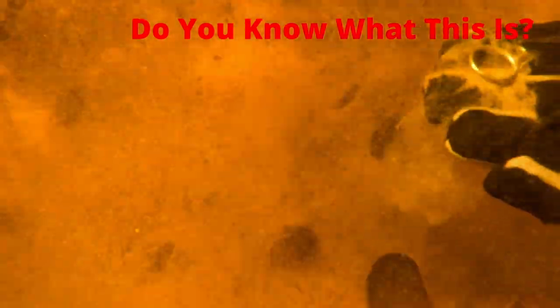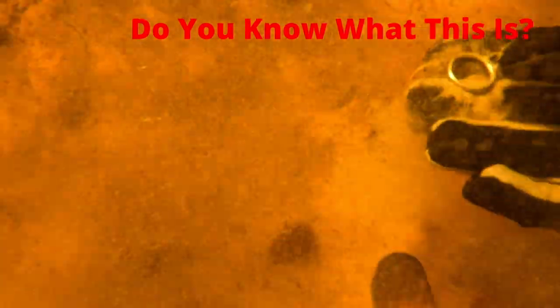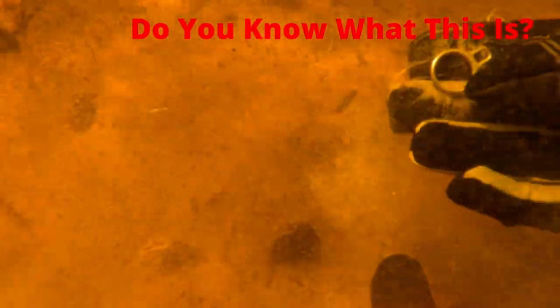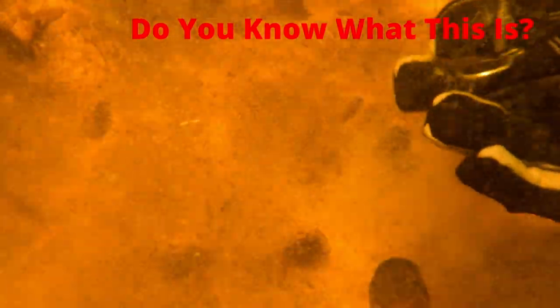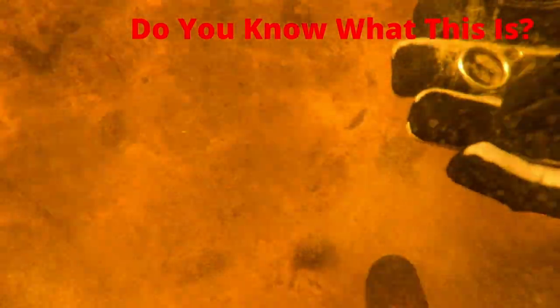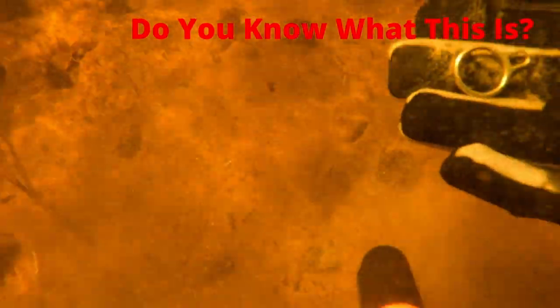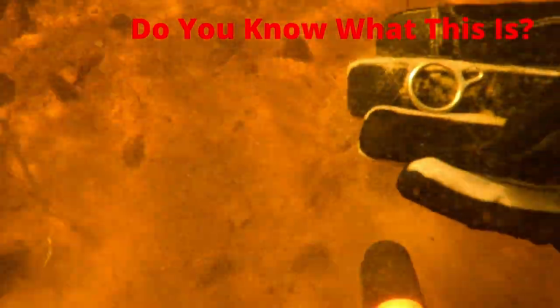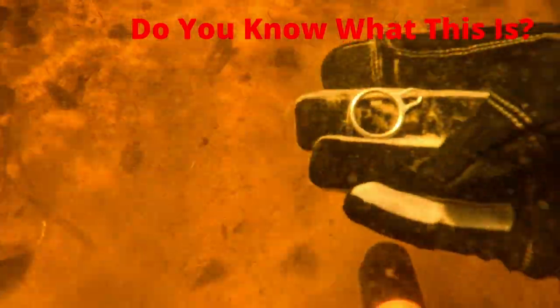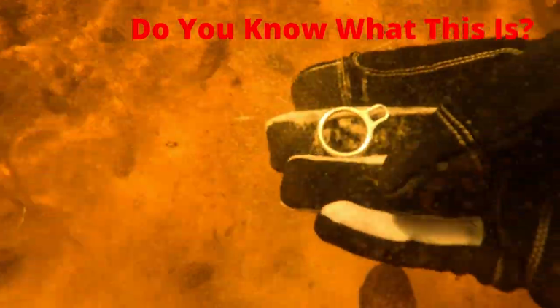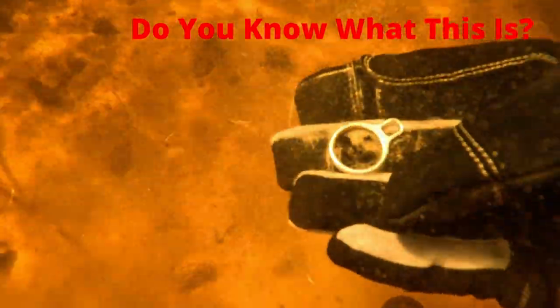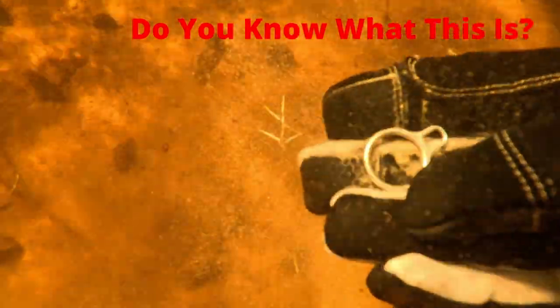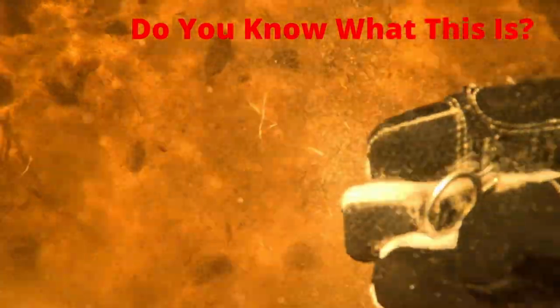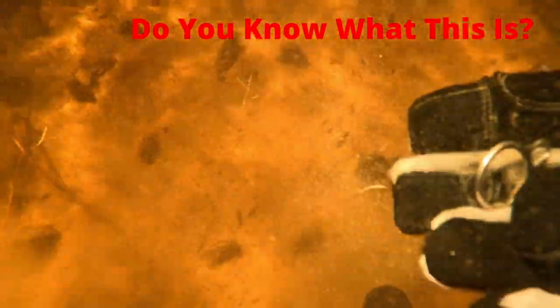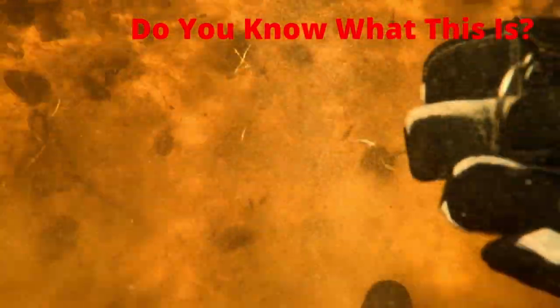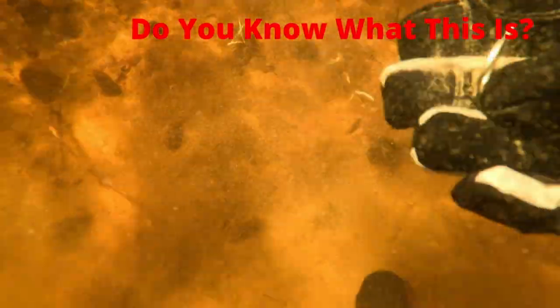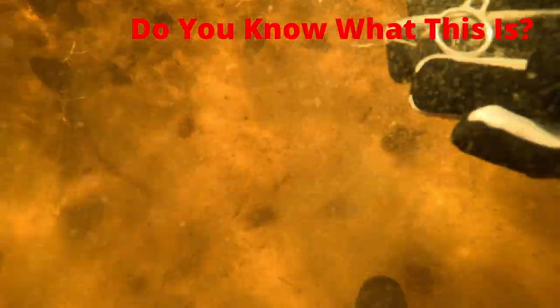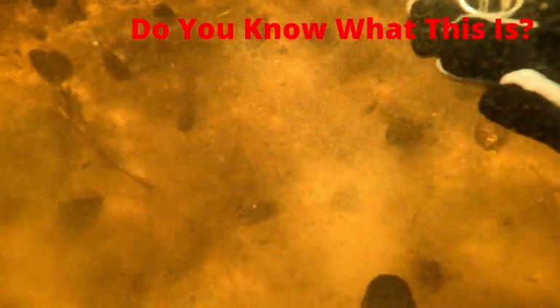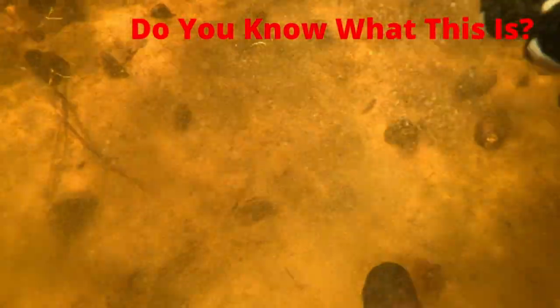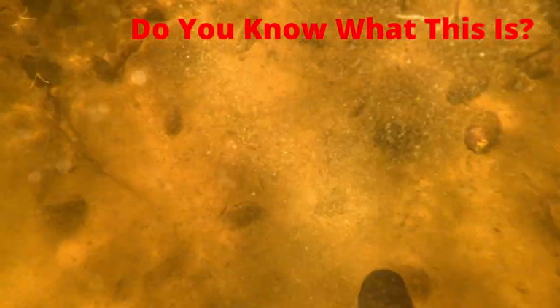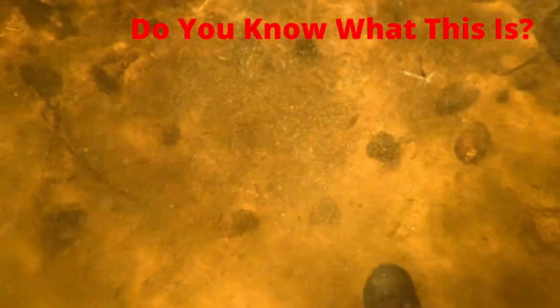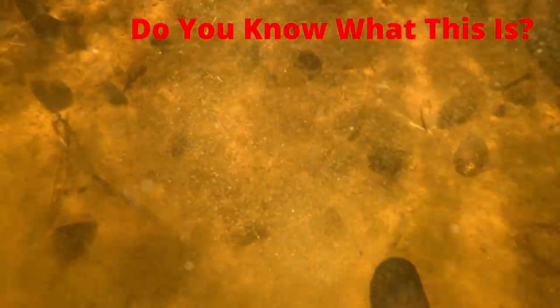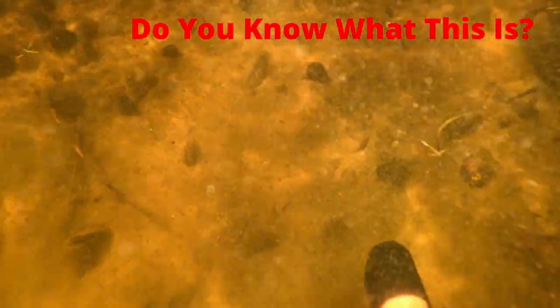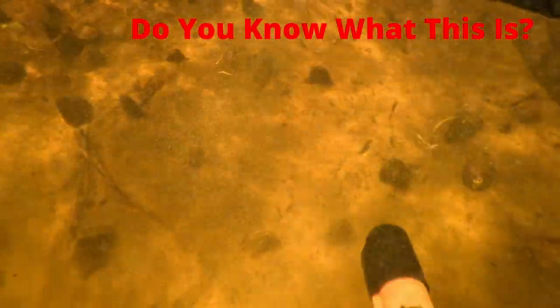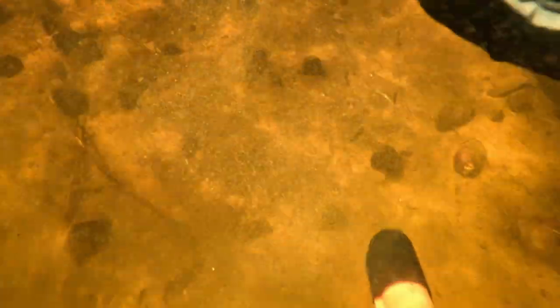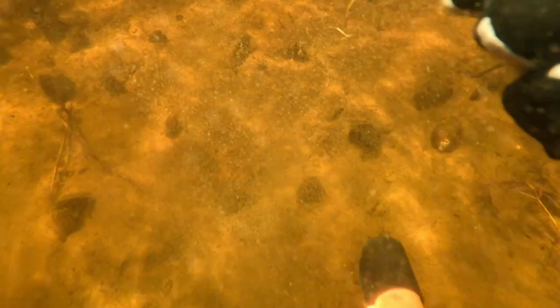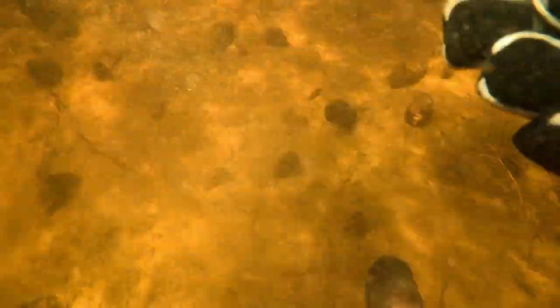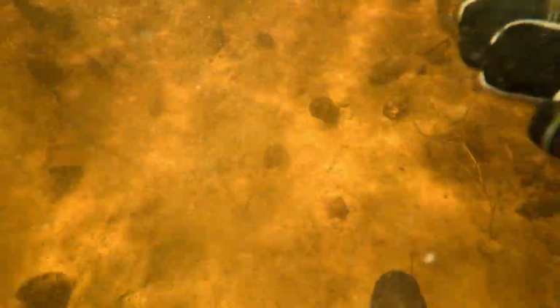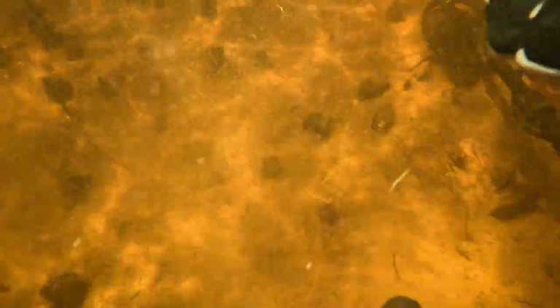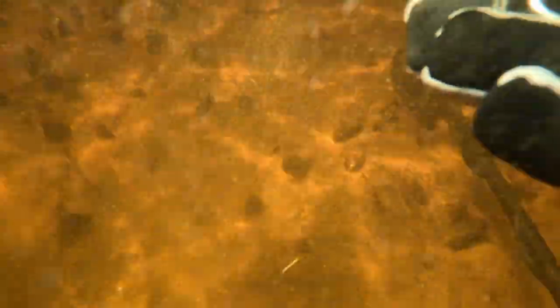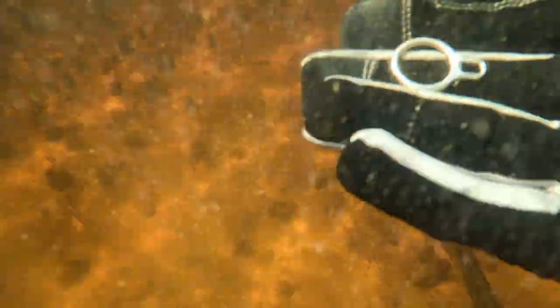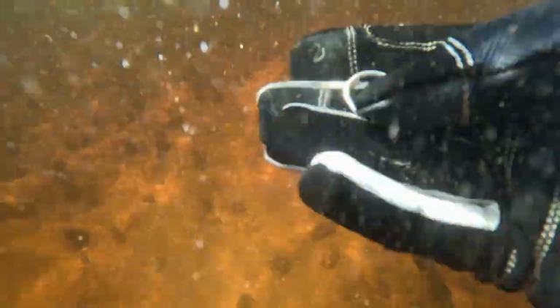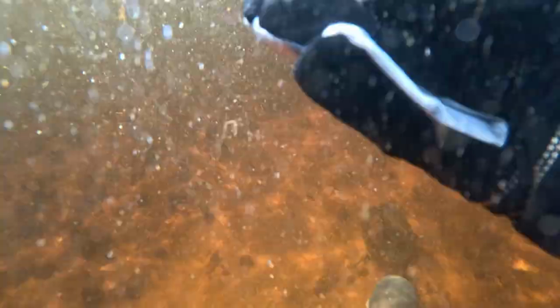Our first find was this. I have no clue what it went to, but we found it.